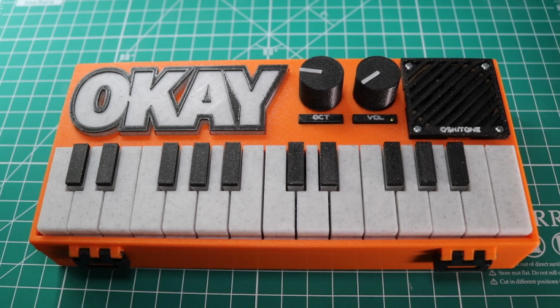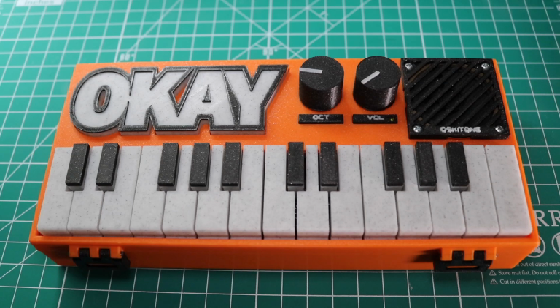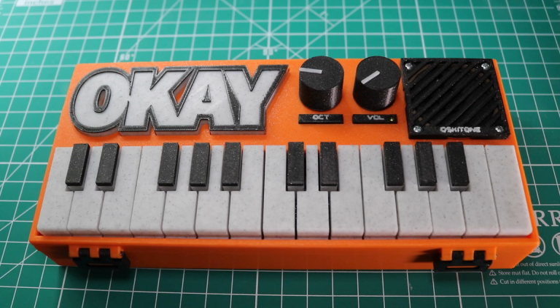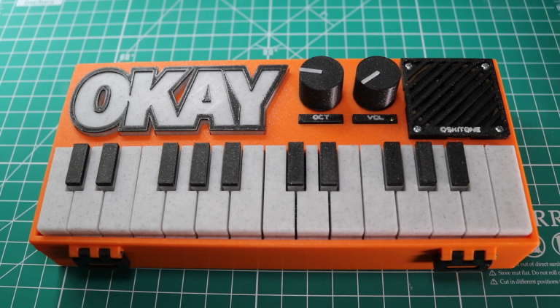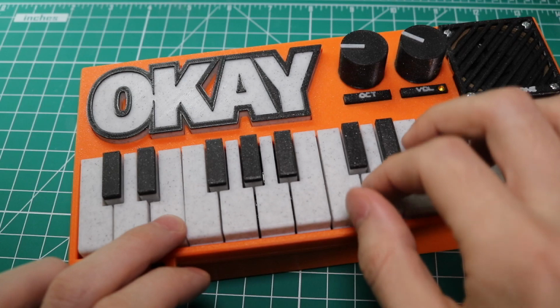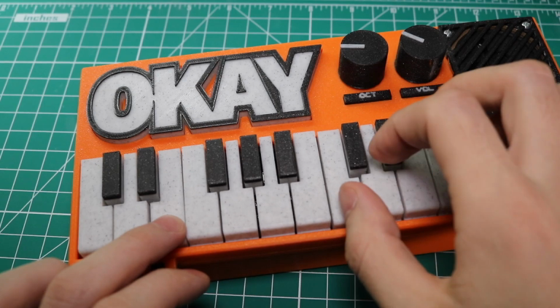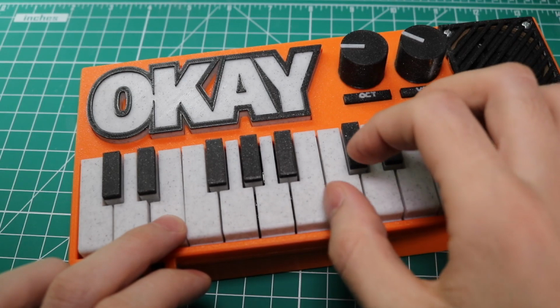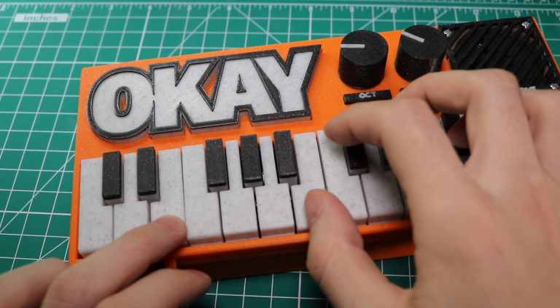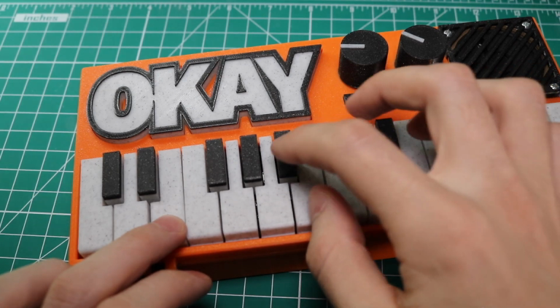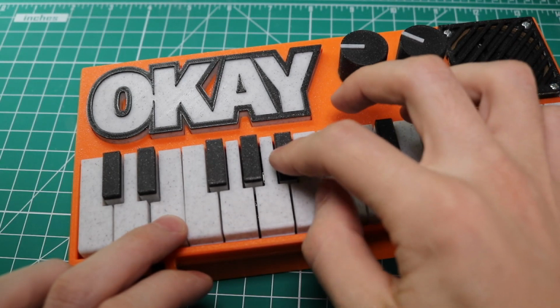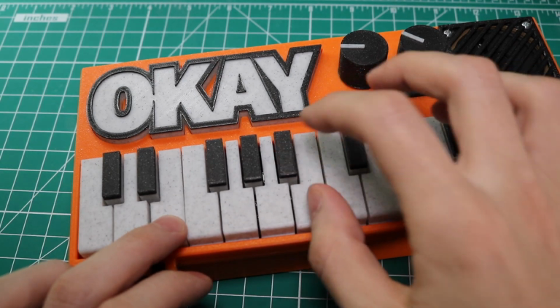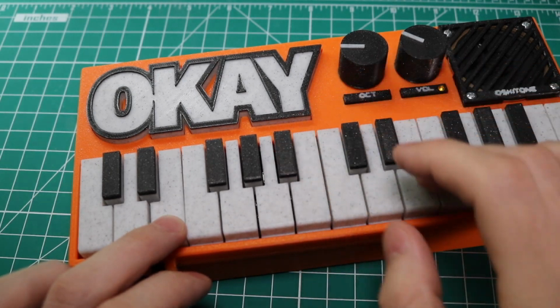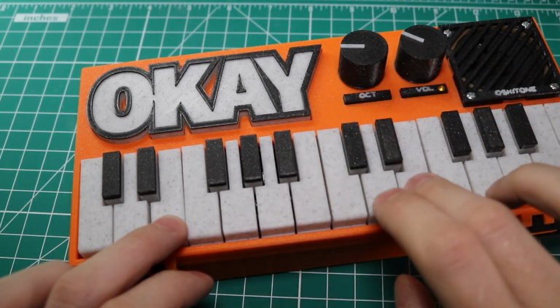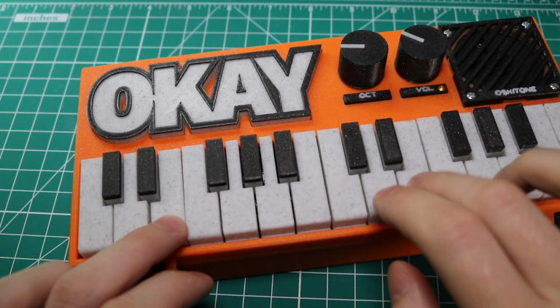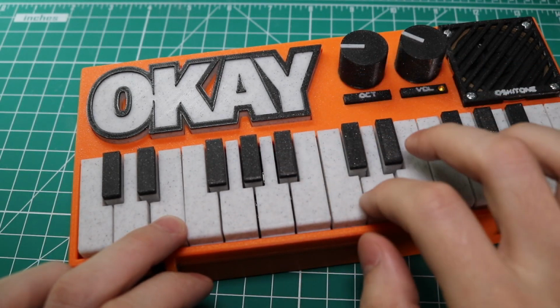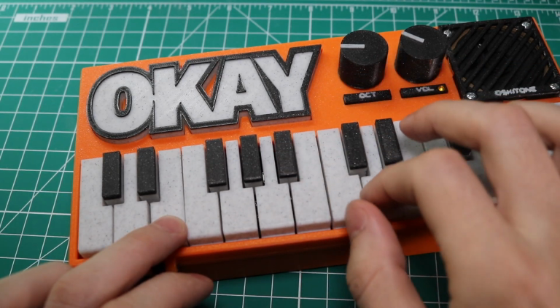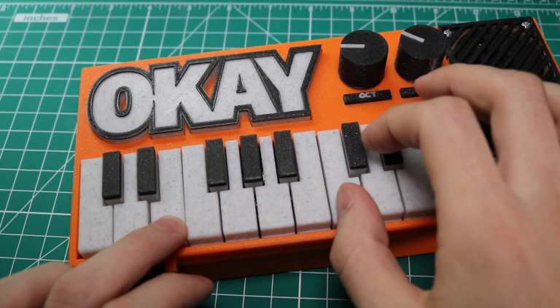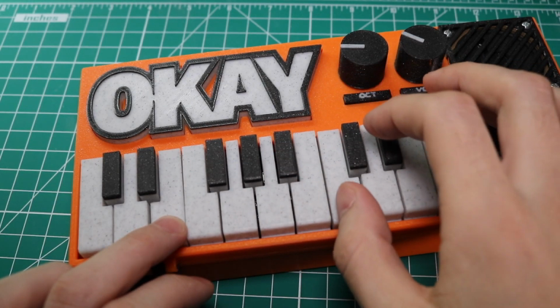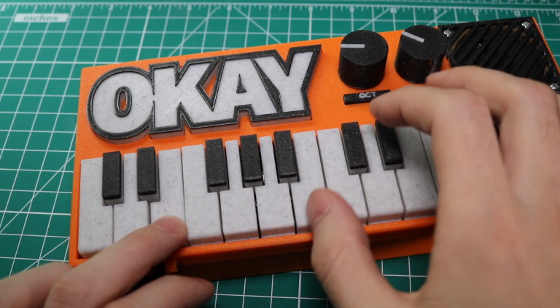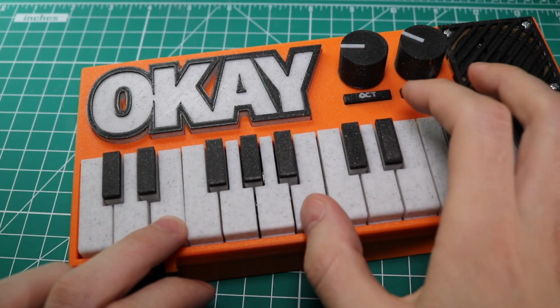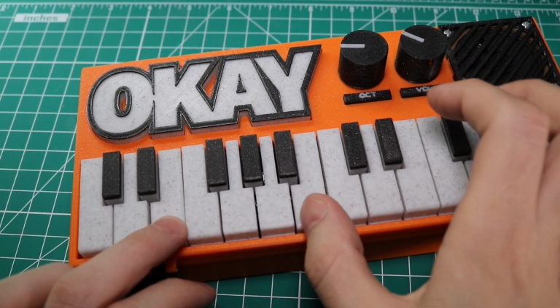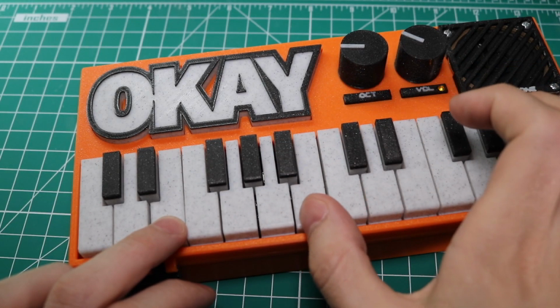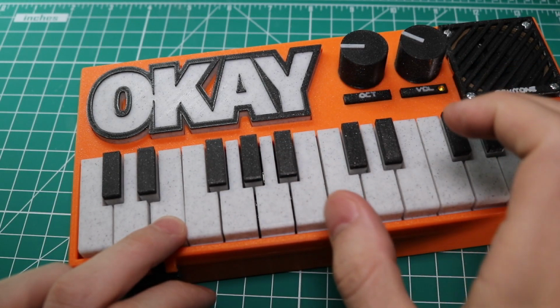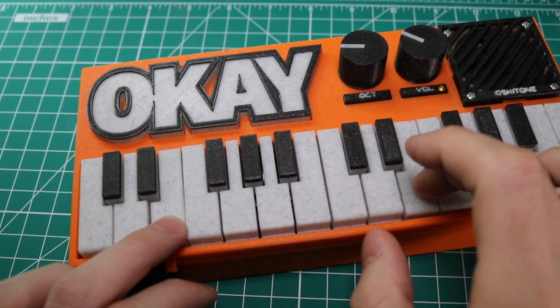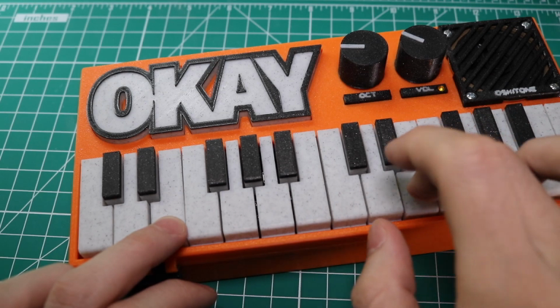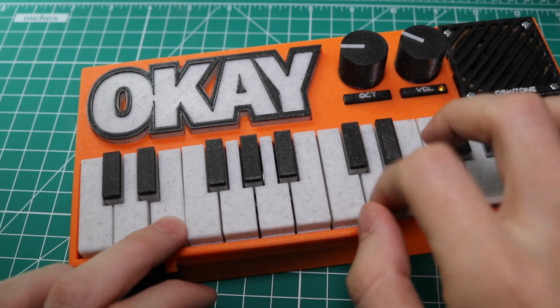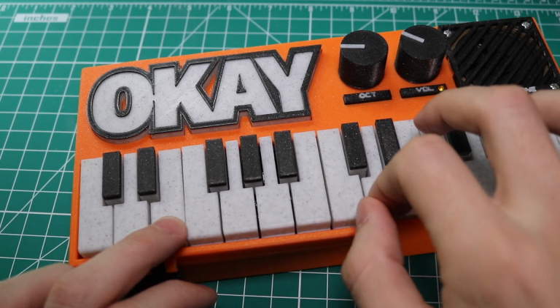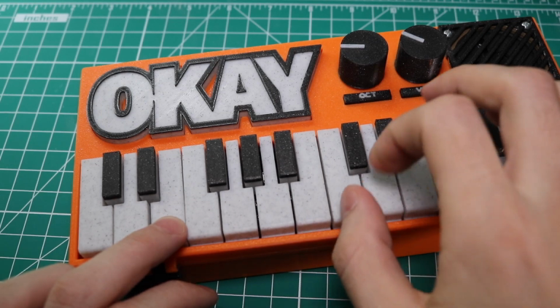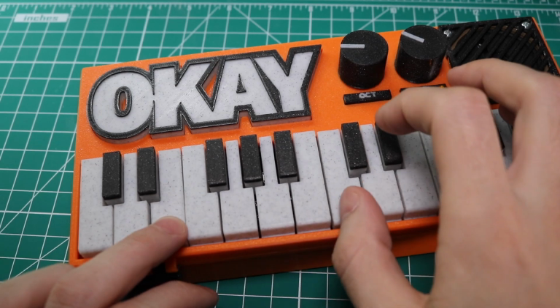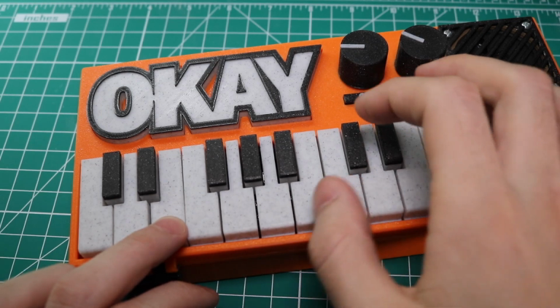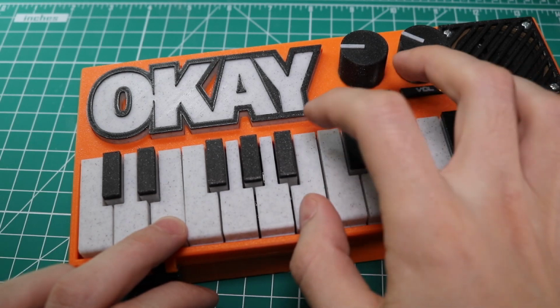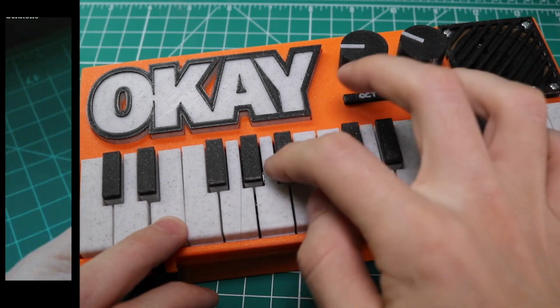If you want to skip the overview and just hear what this synth sounds like, click on the blue timestamp in the description below.